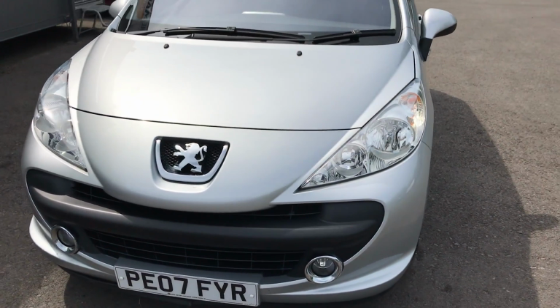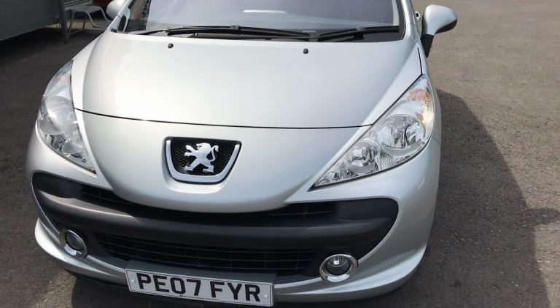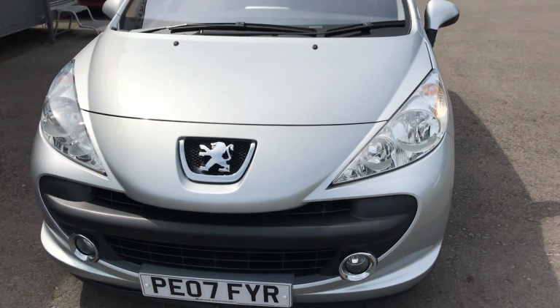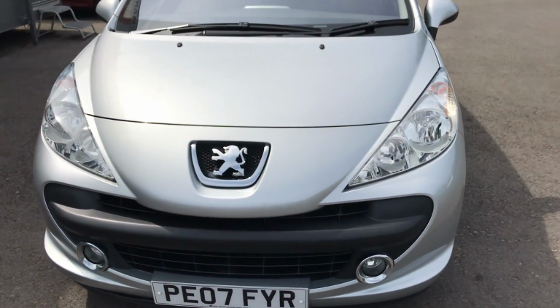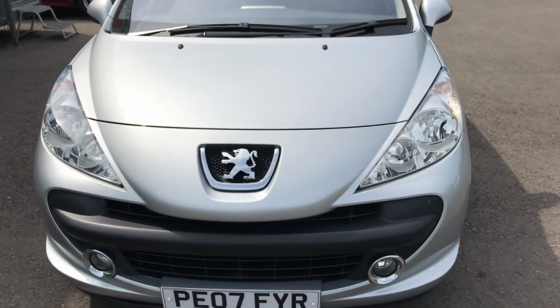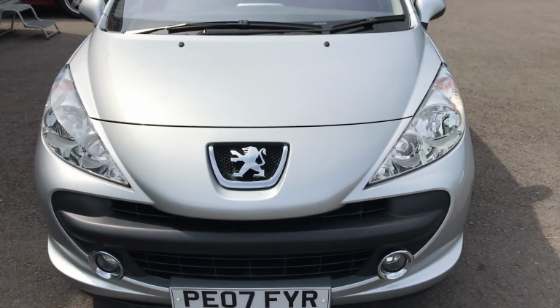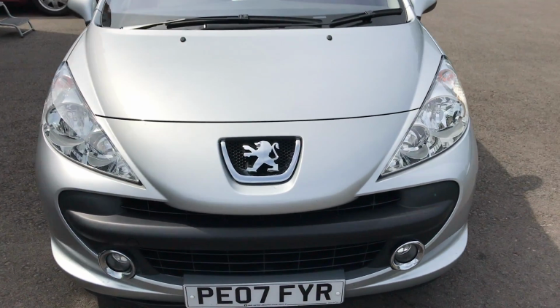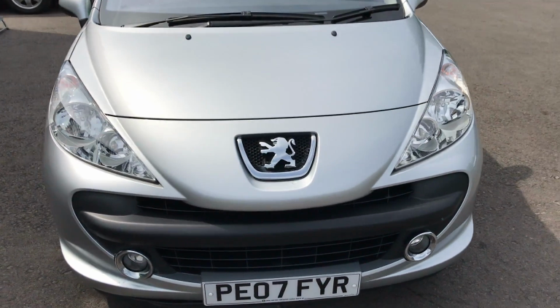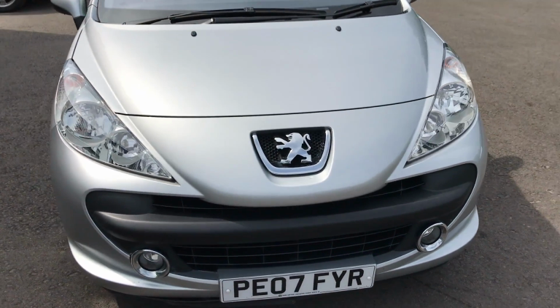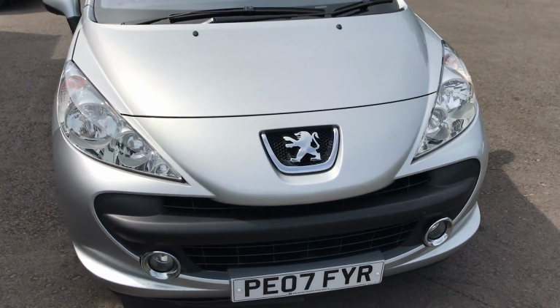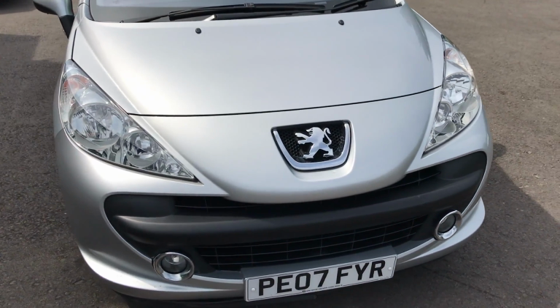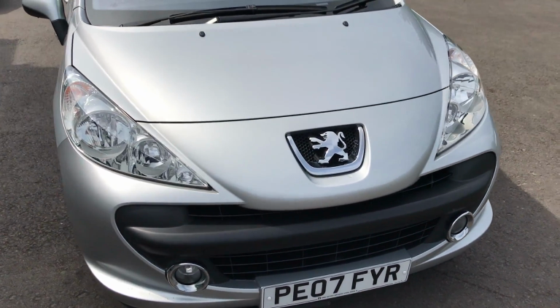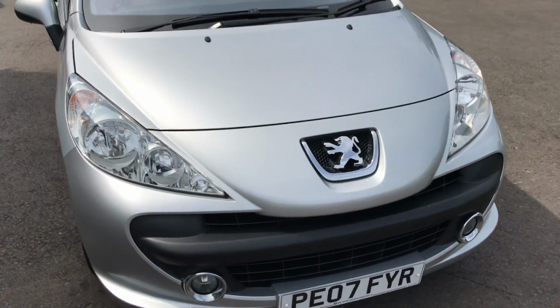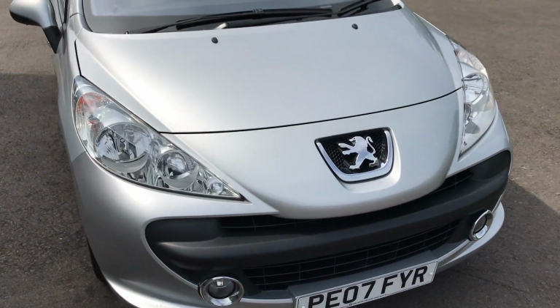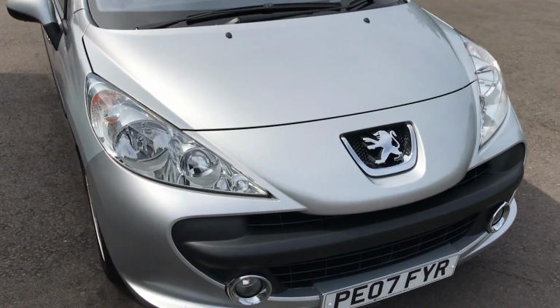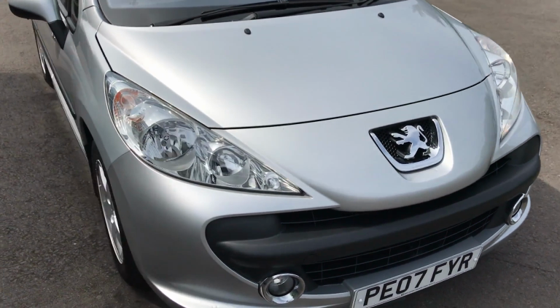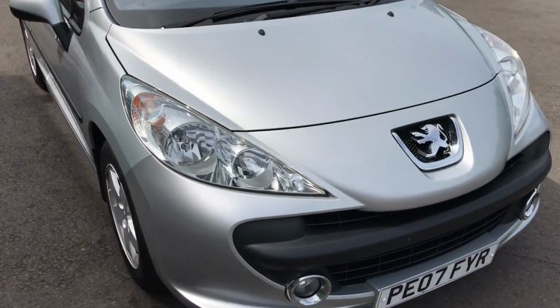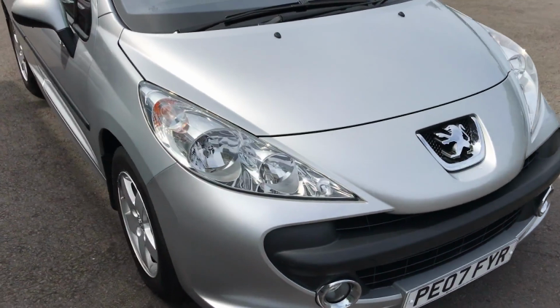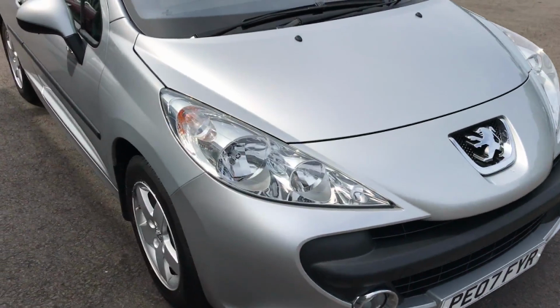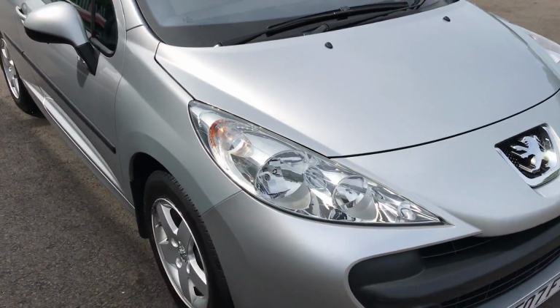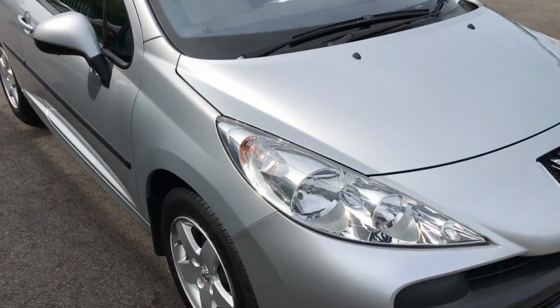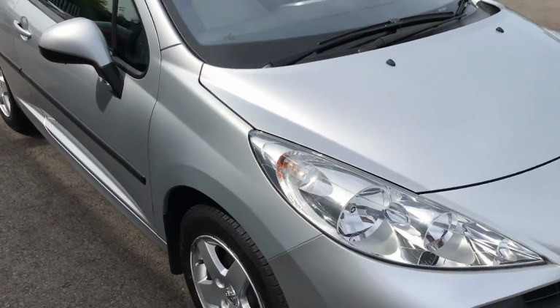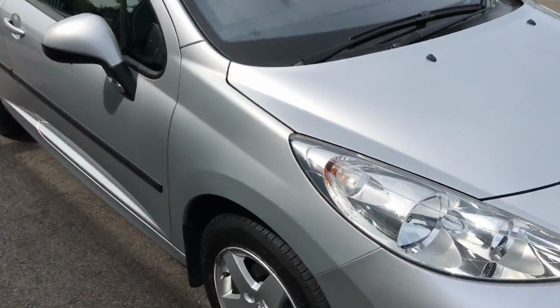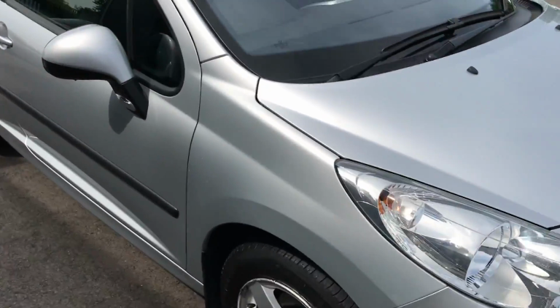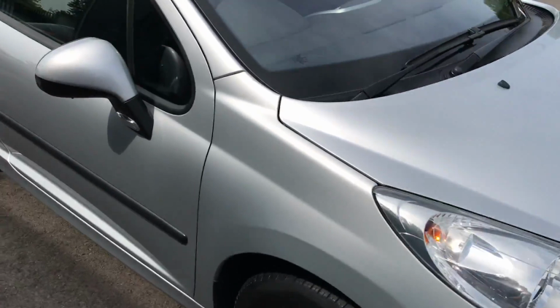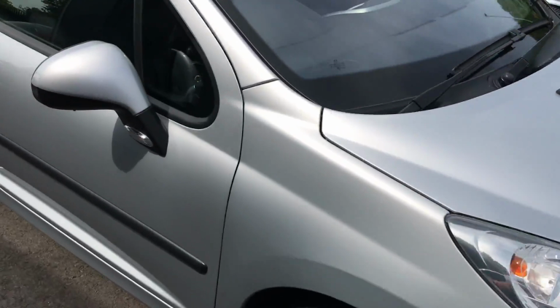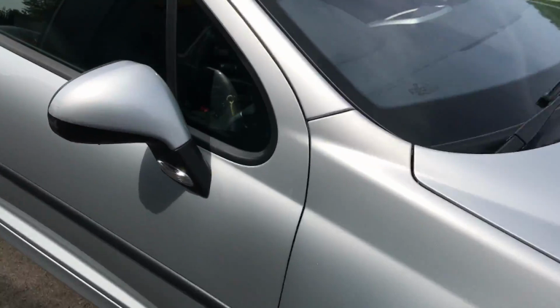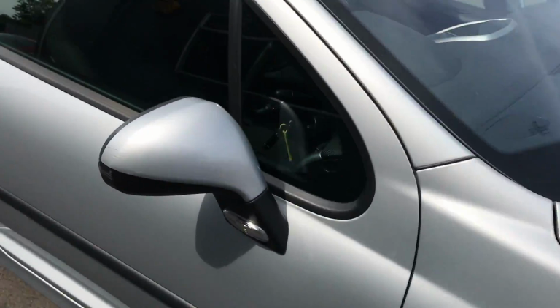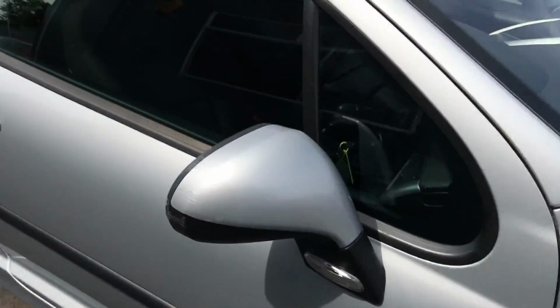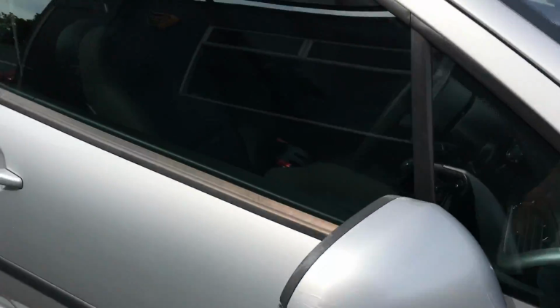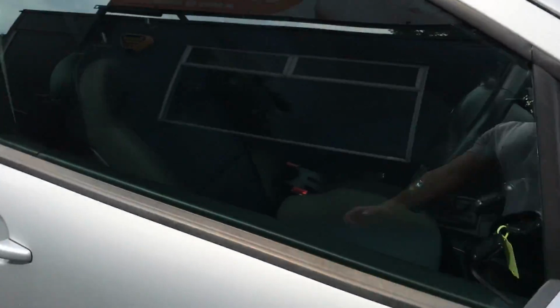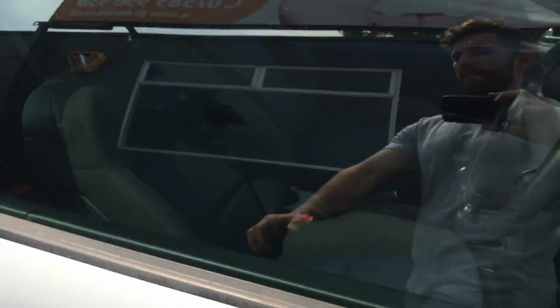We've priced the vehicle to sell at £2,495, and what a great little car it is for that.